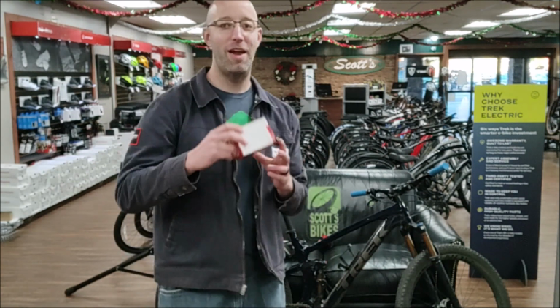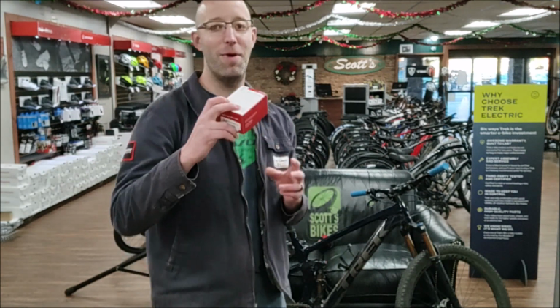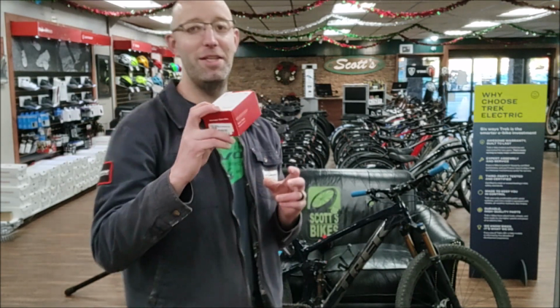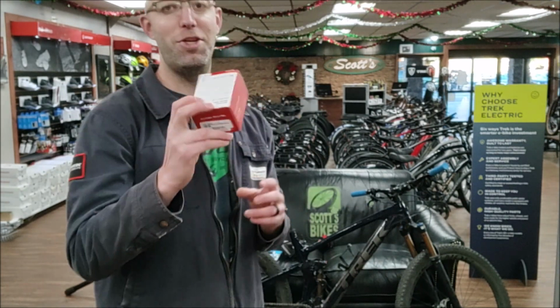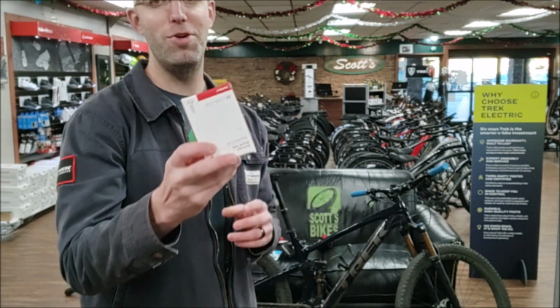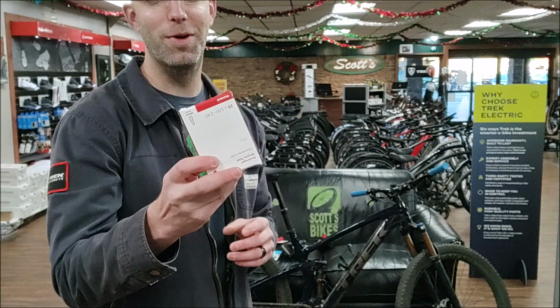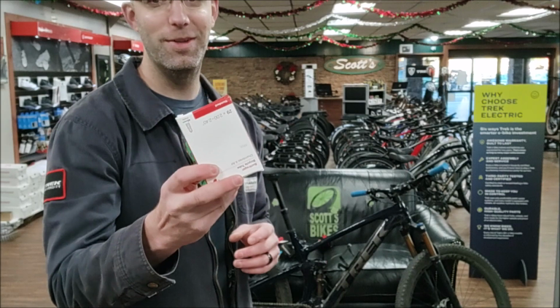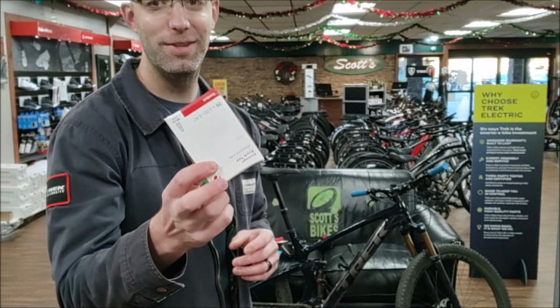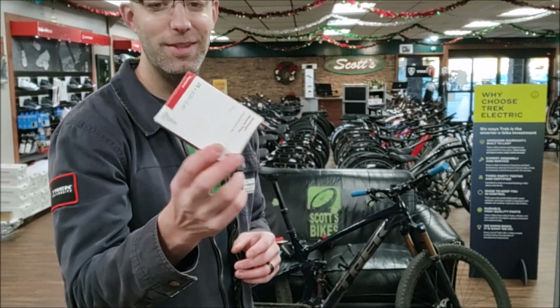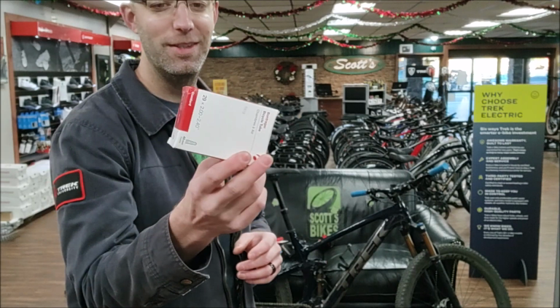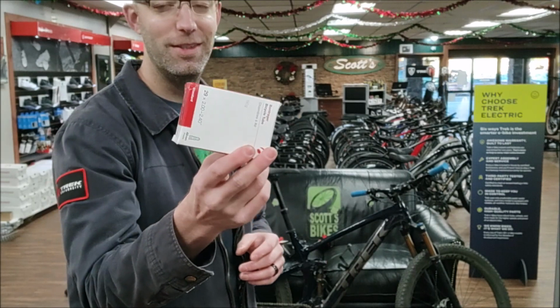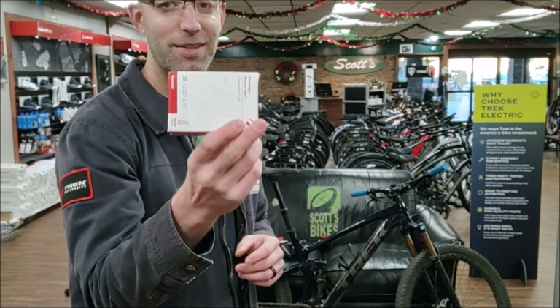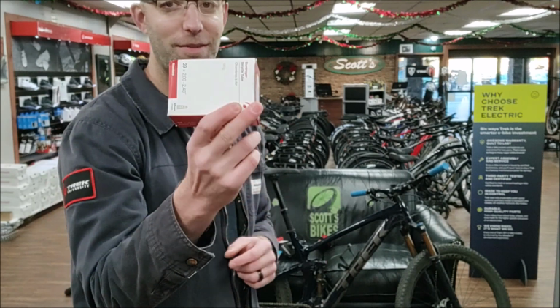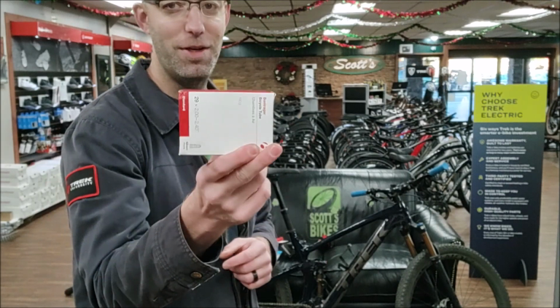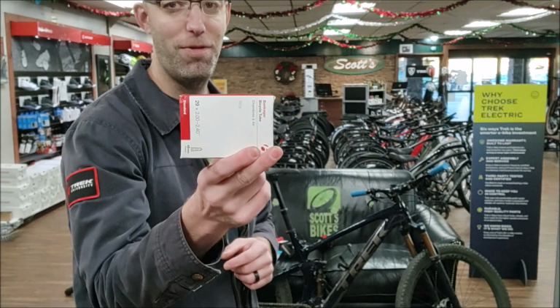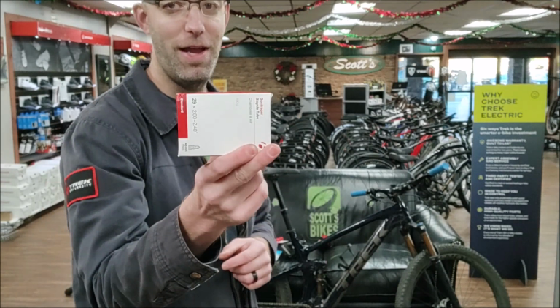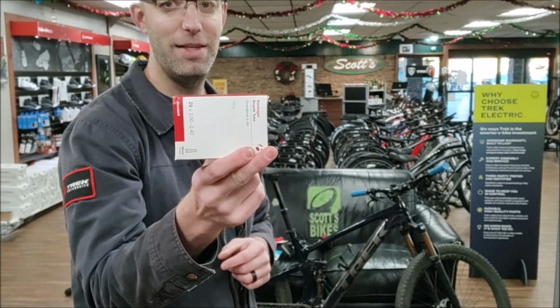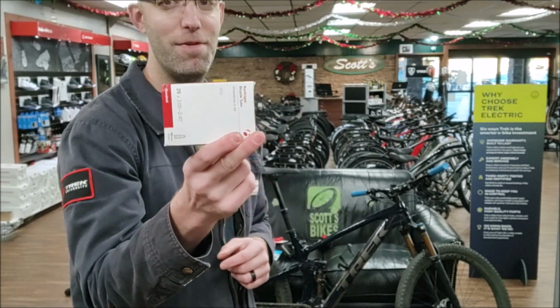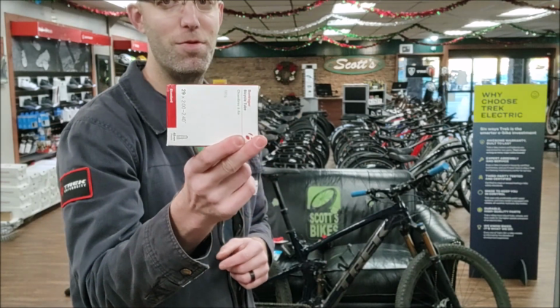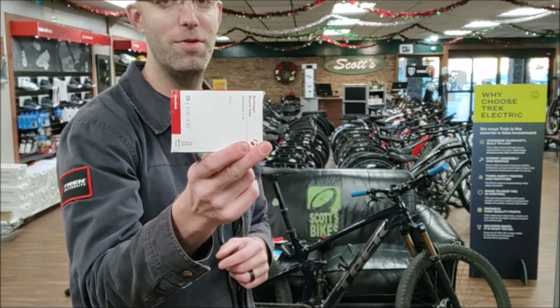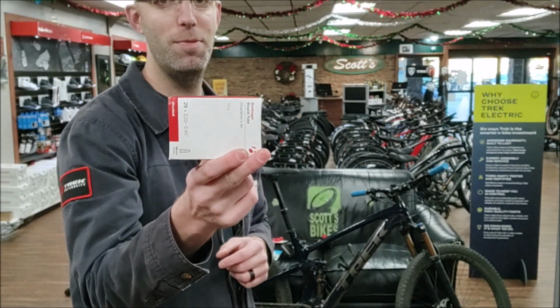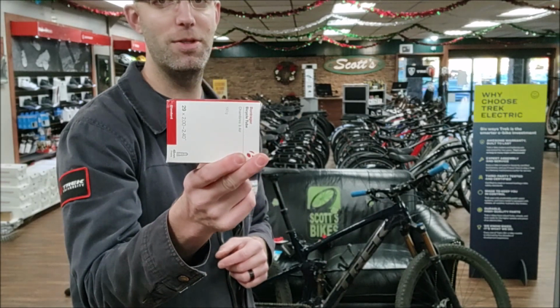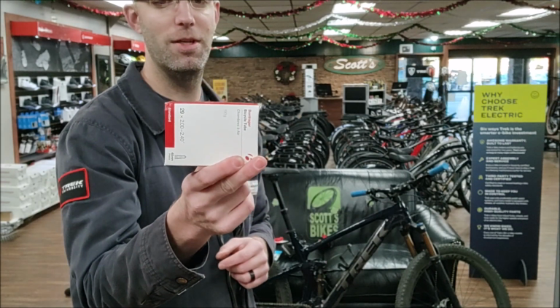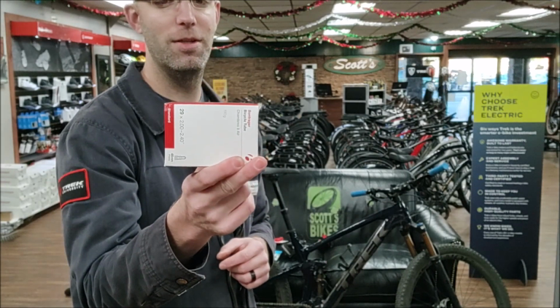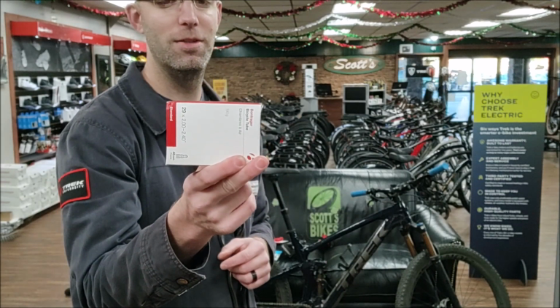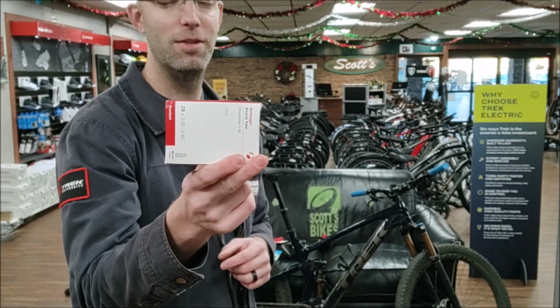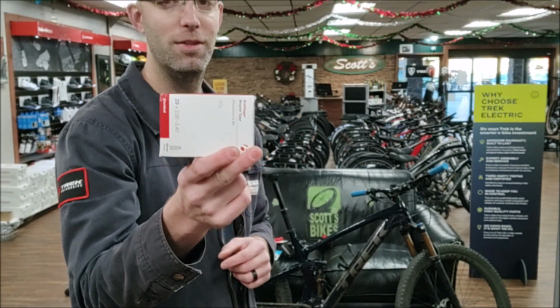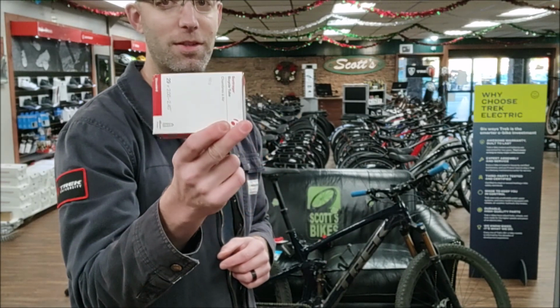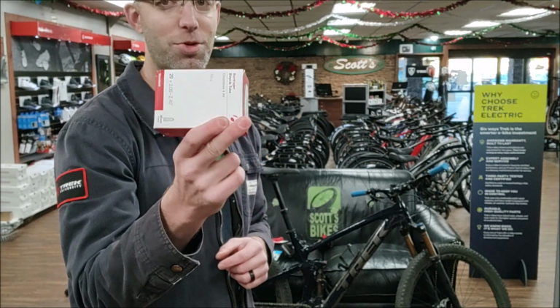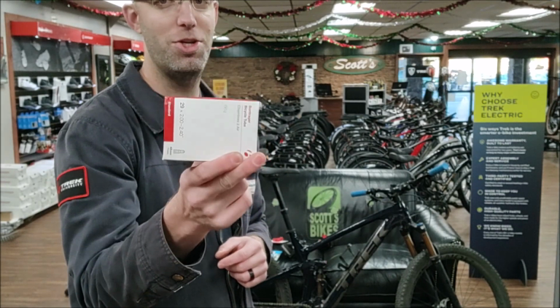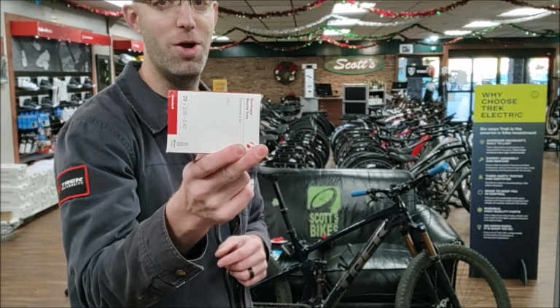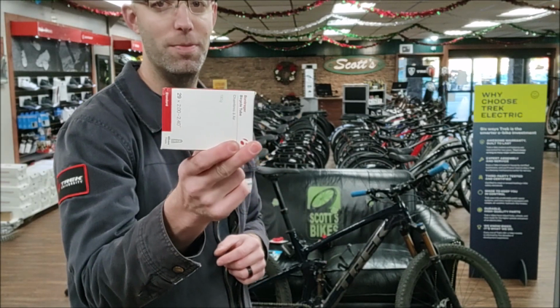Everybody needs a tube. If you get a flat, even if you run tubeless, this will get you home.